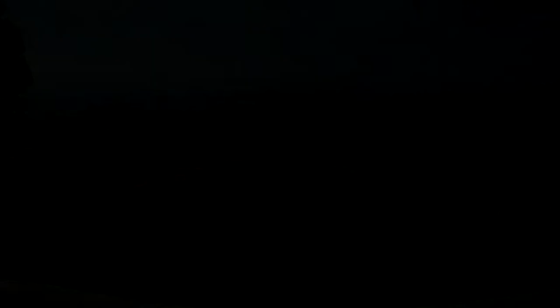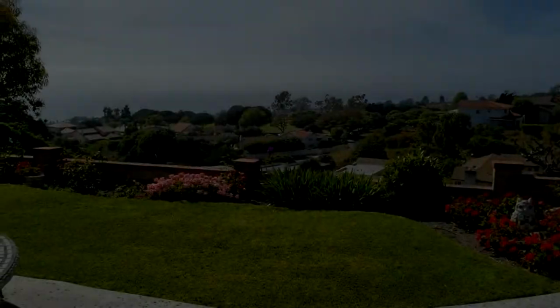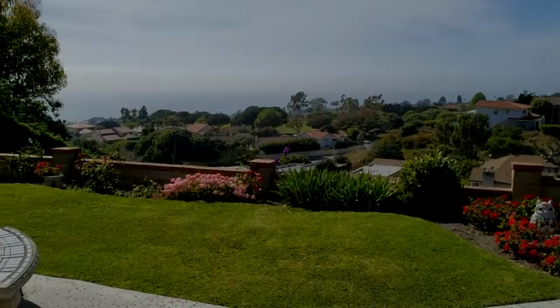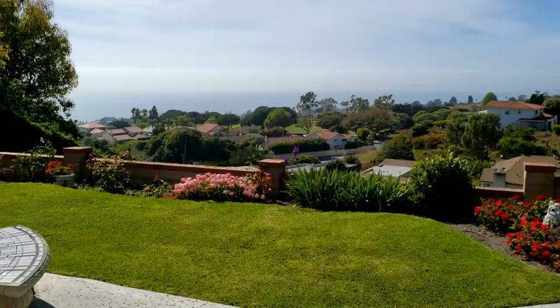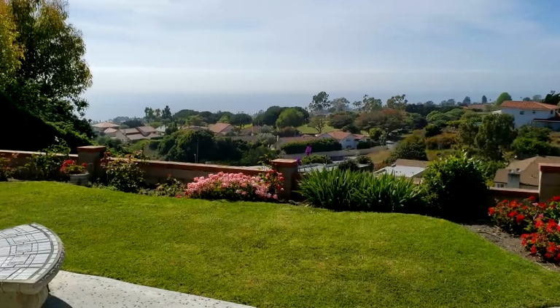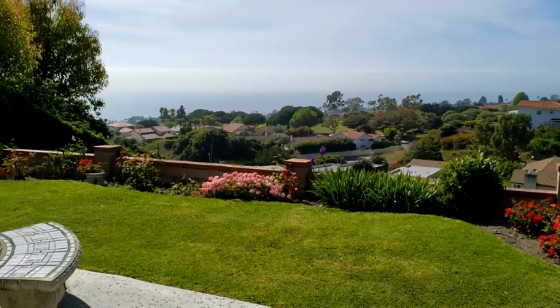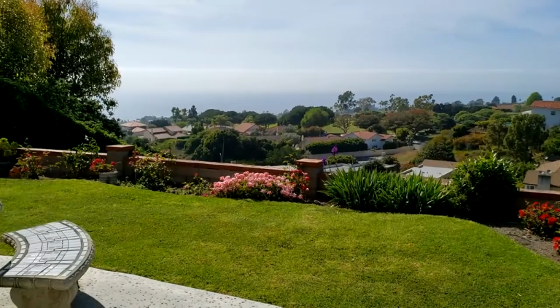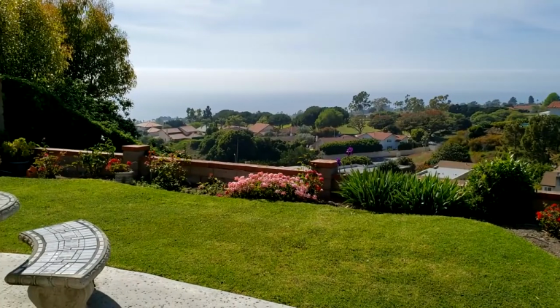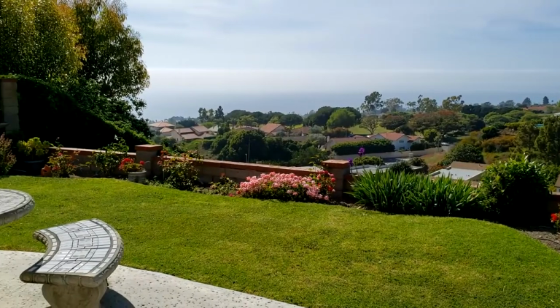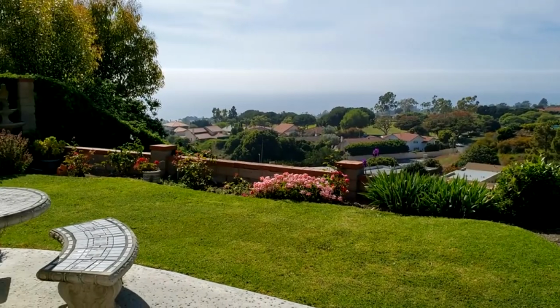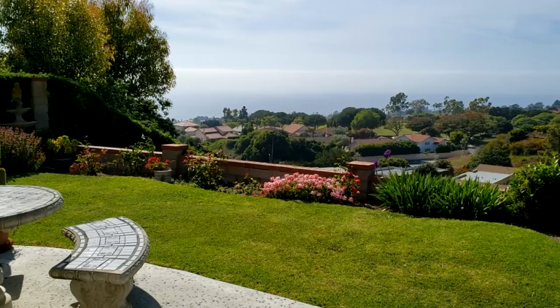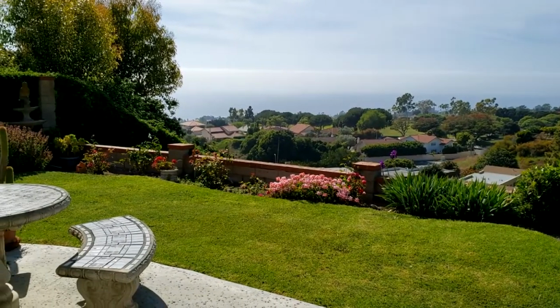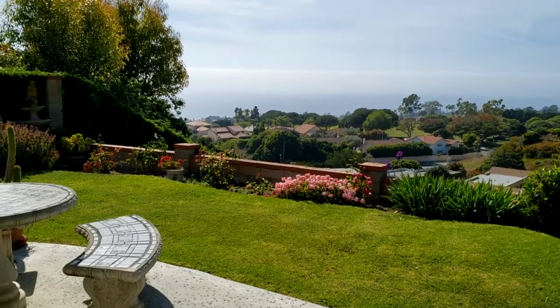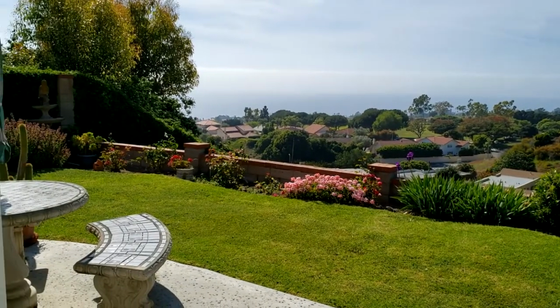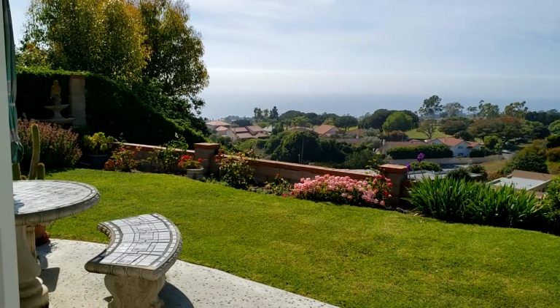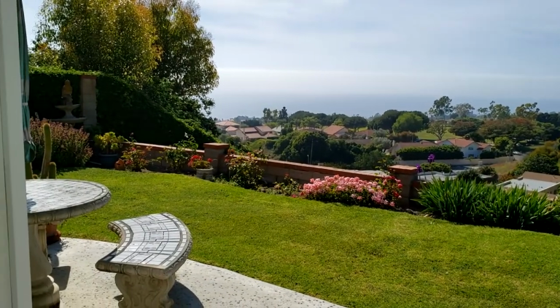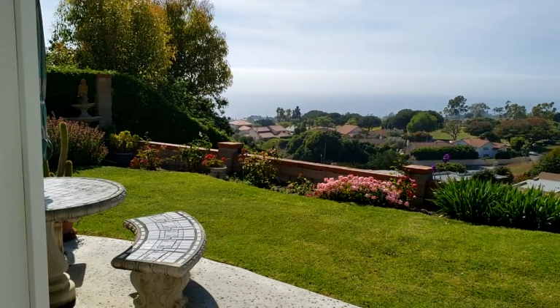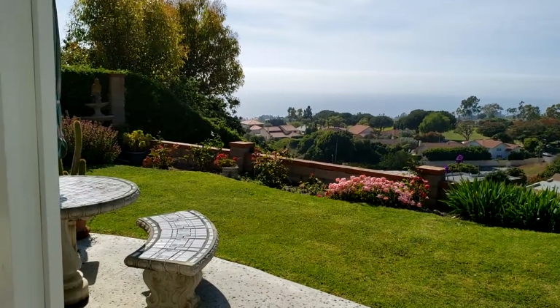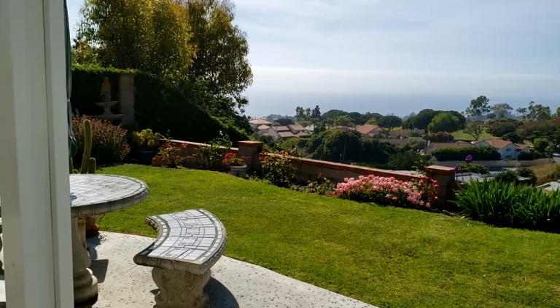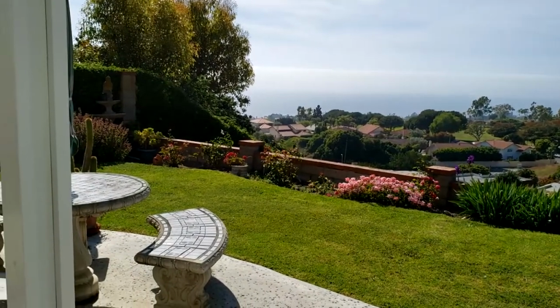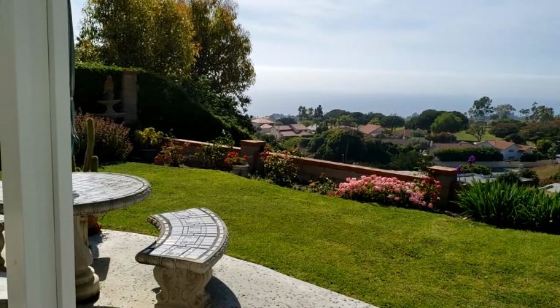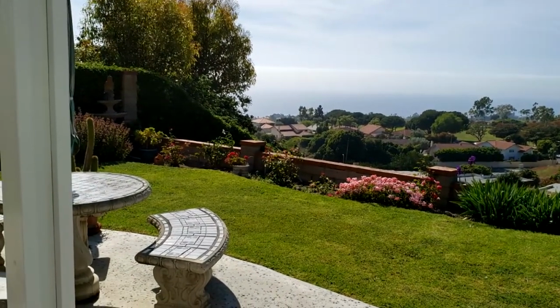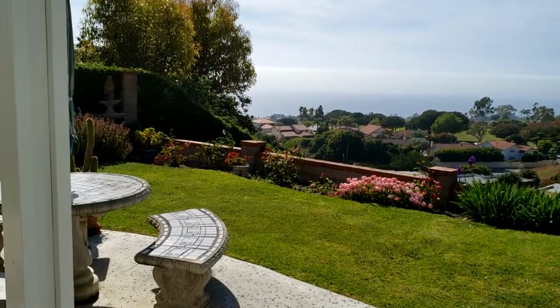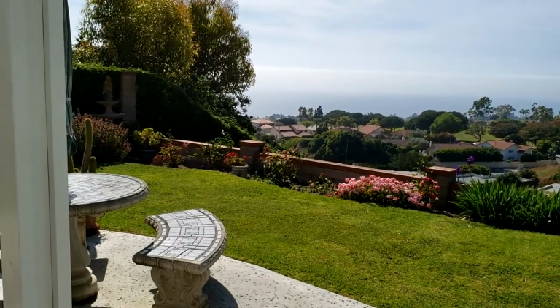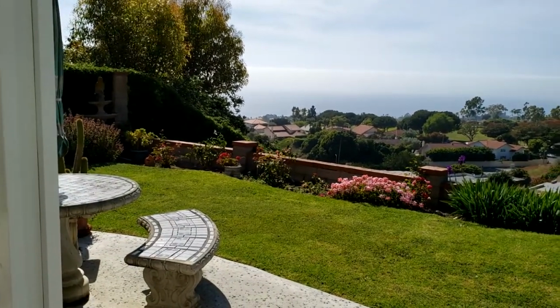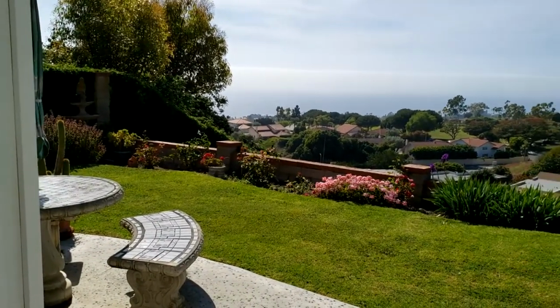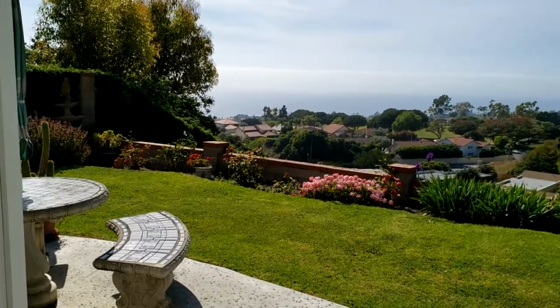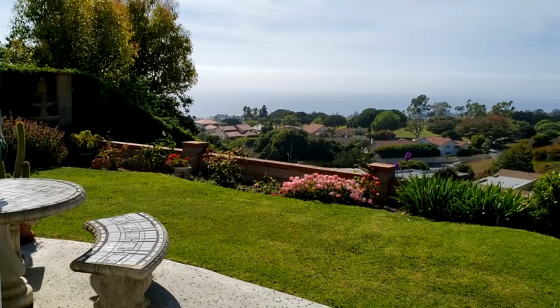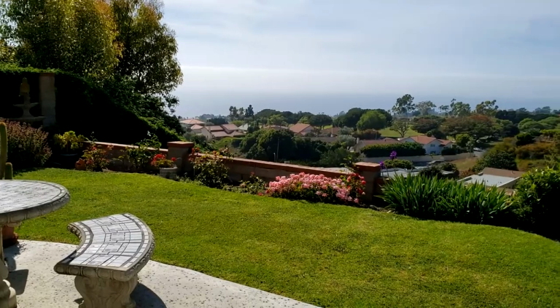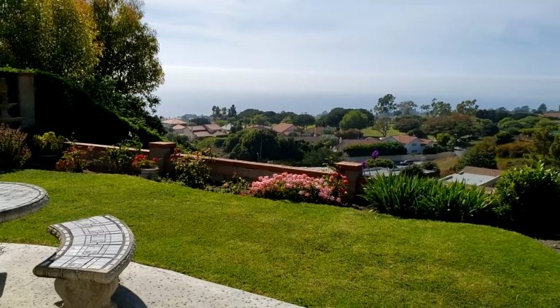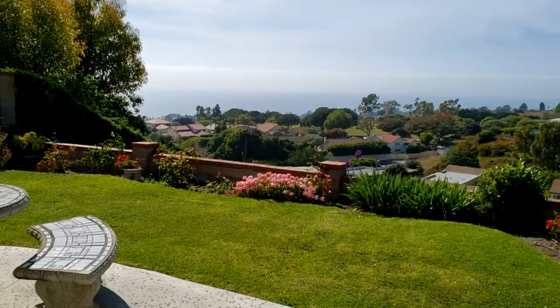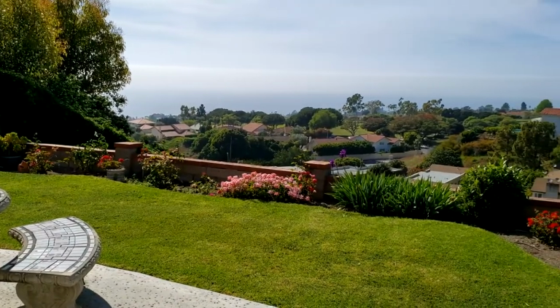Hello YouTube, how's everybody? This is Bob coming to you from sunny Southern California.